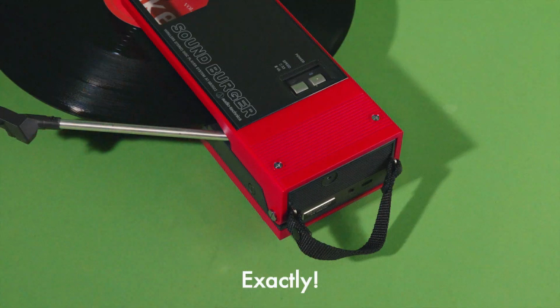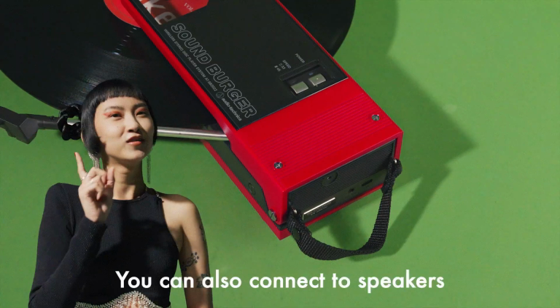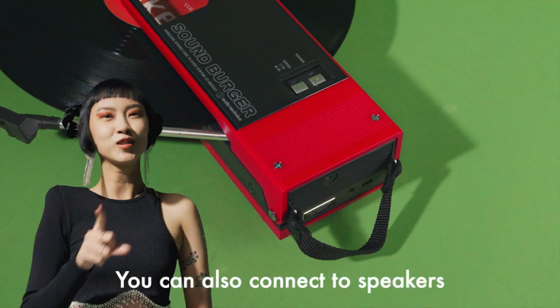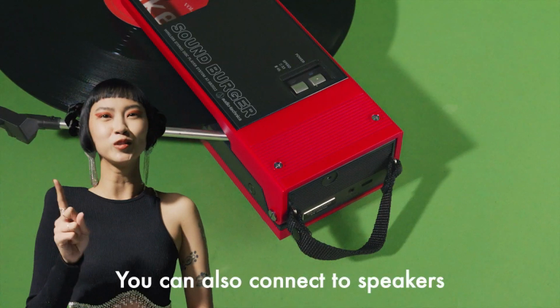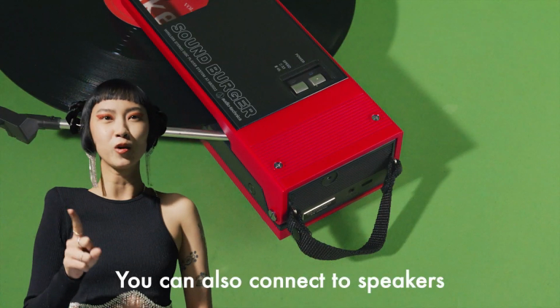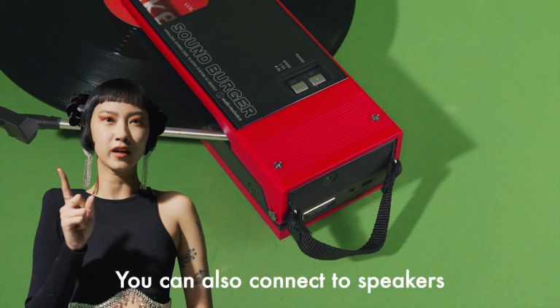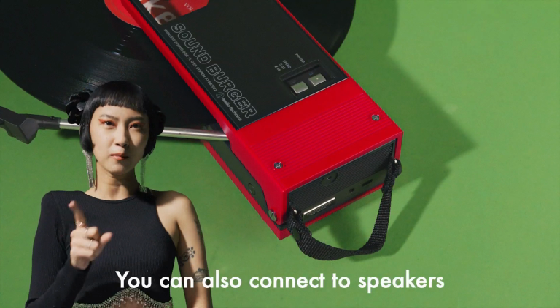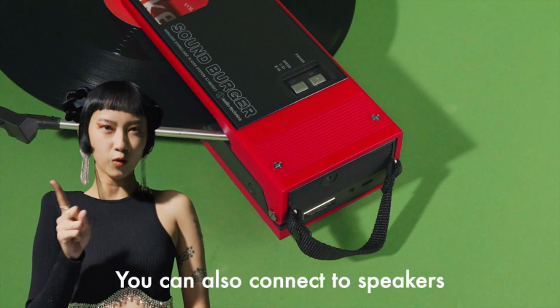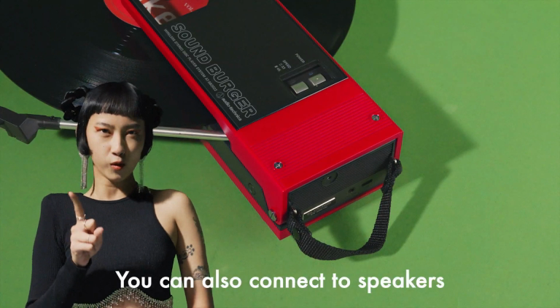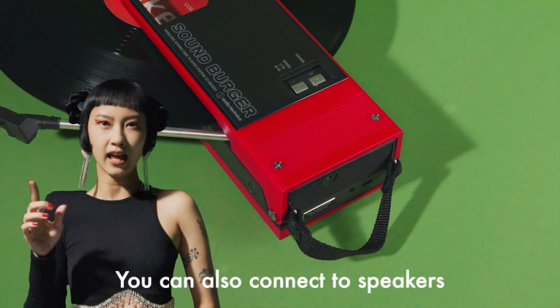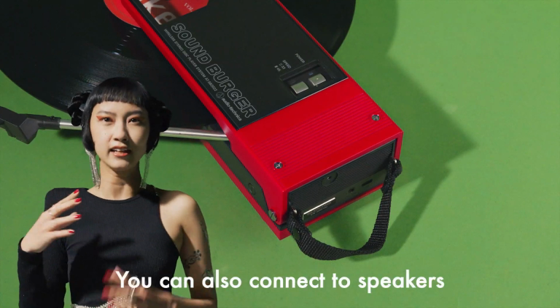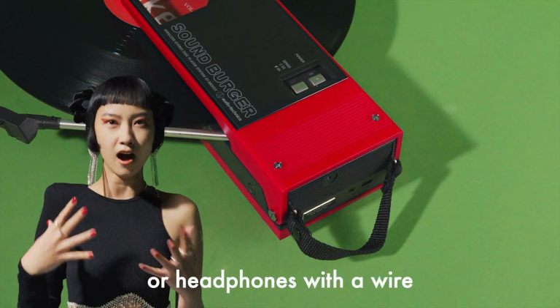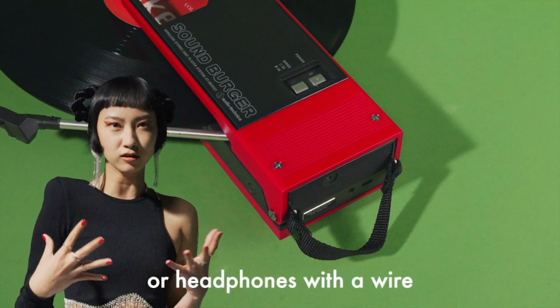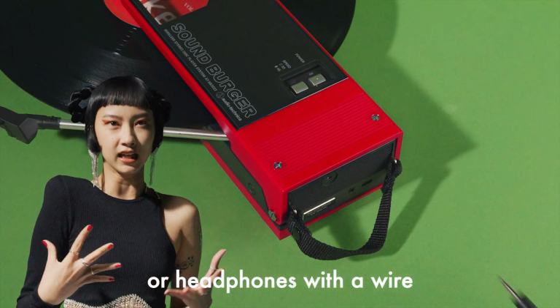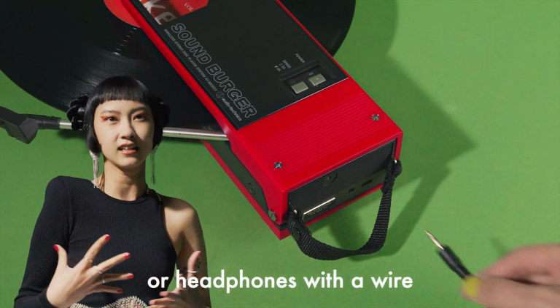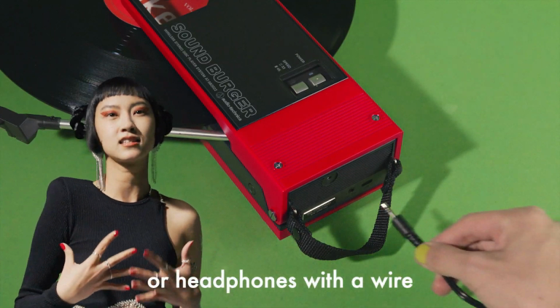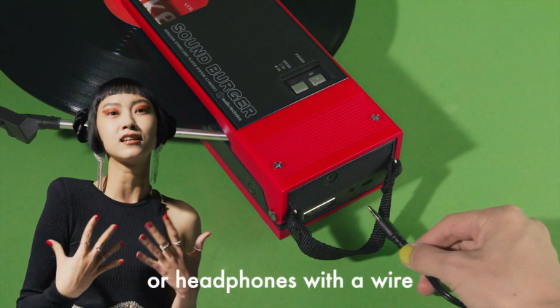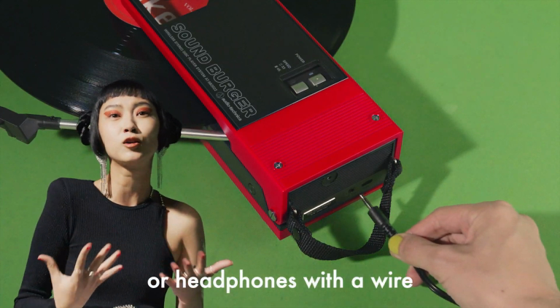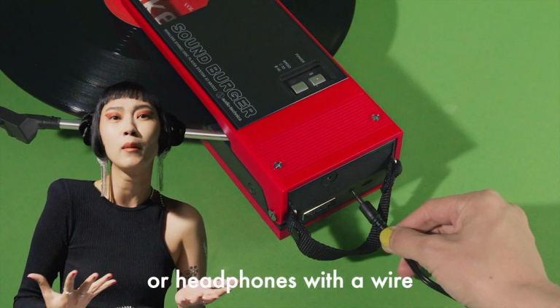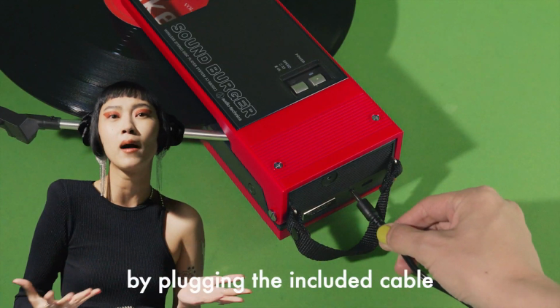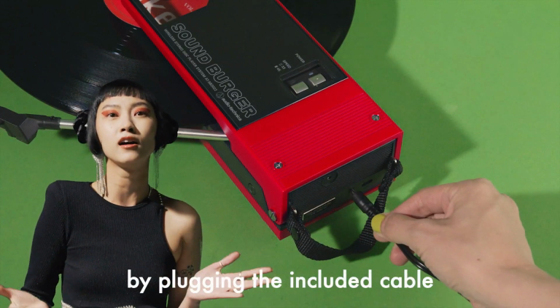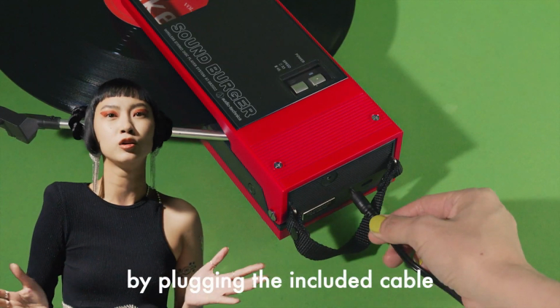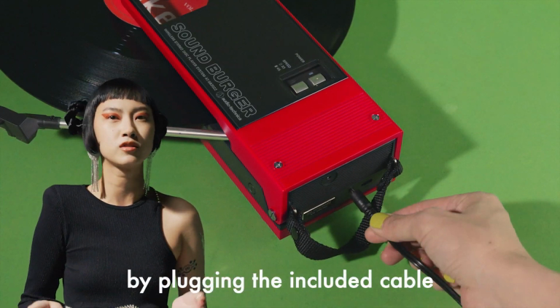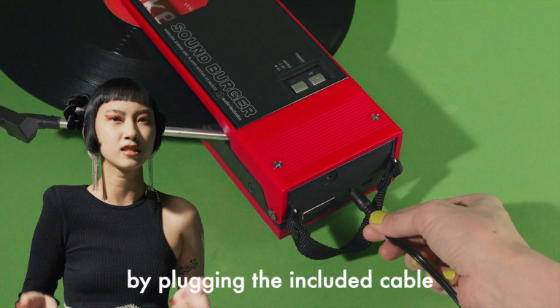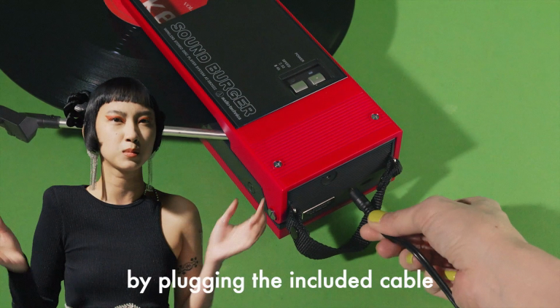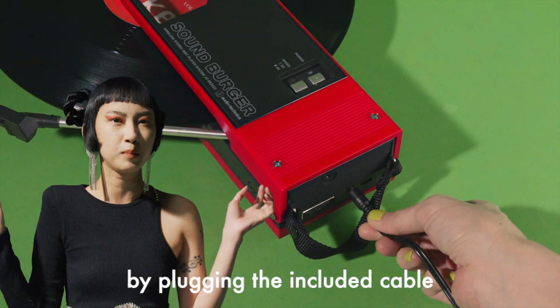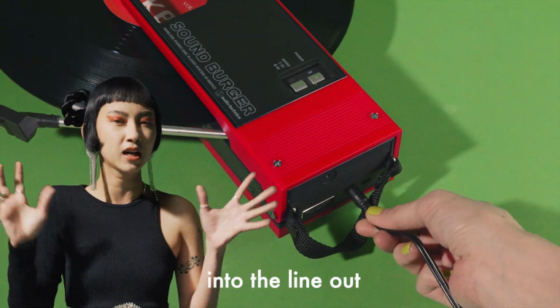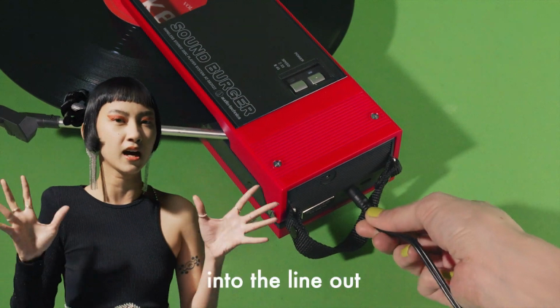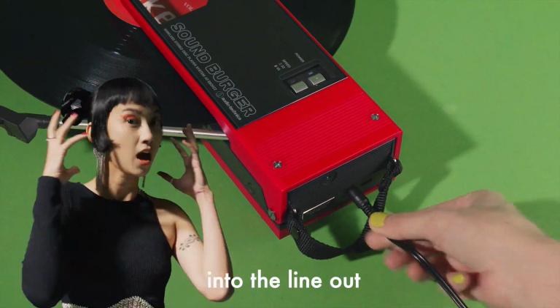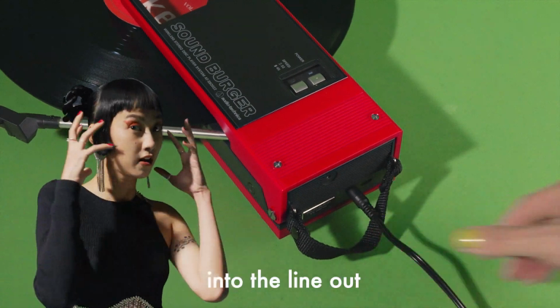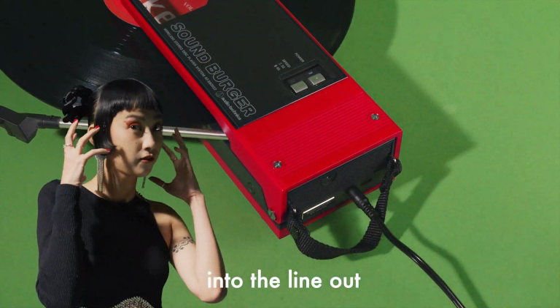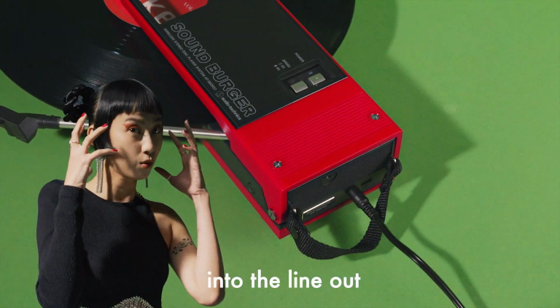You can also connect to speakers or headphones with a wire by plugging the included cable into the line-out.